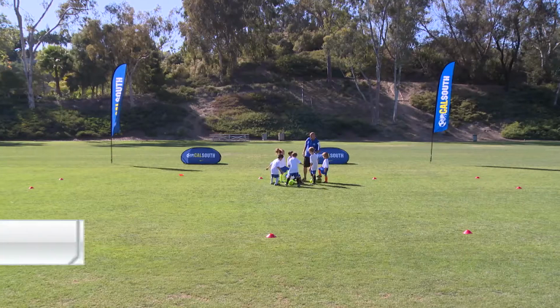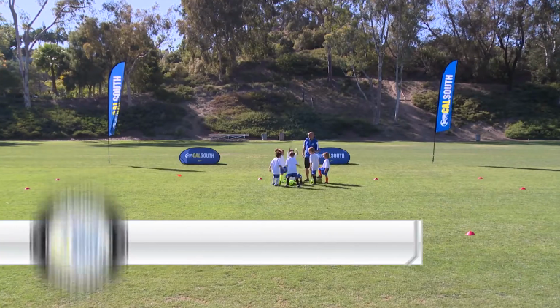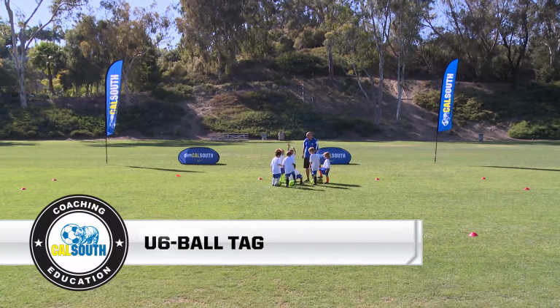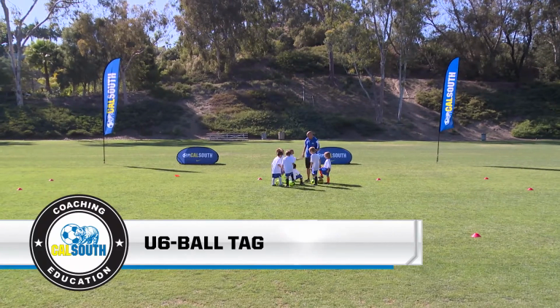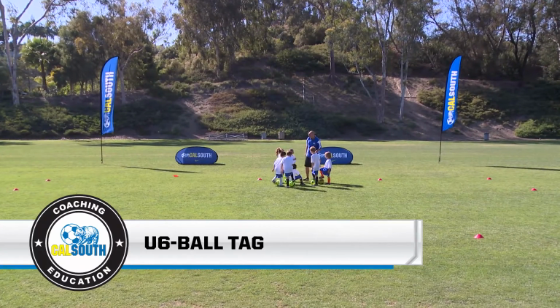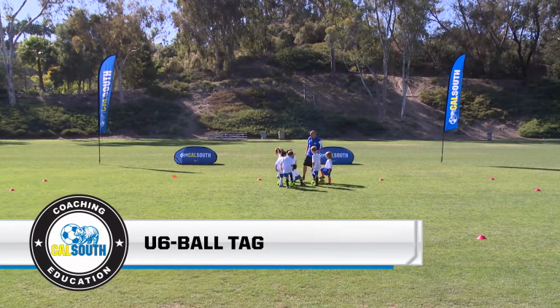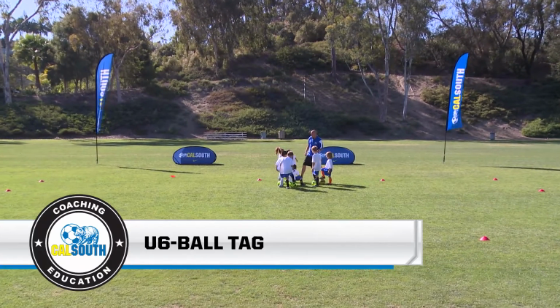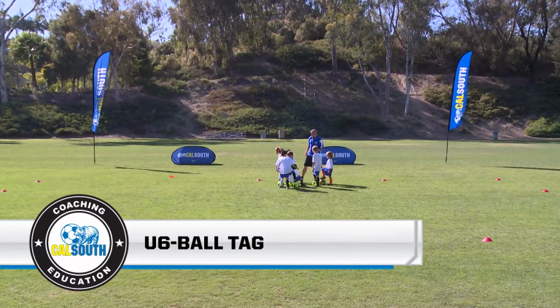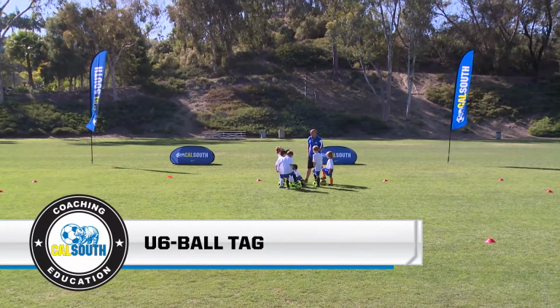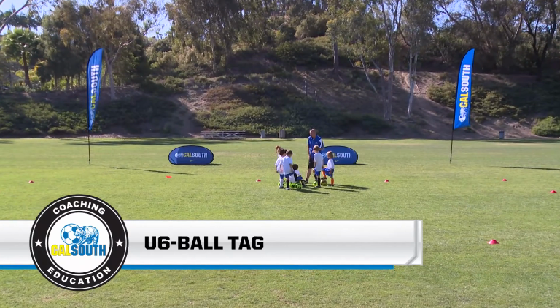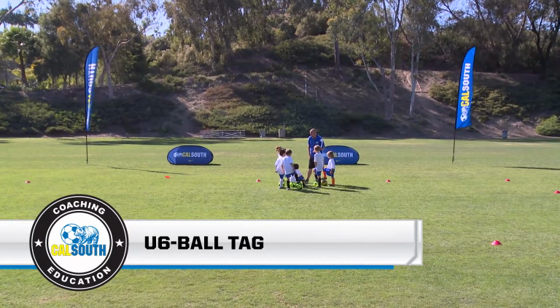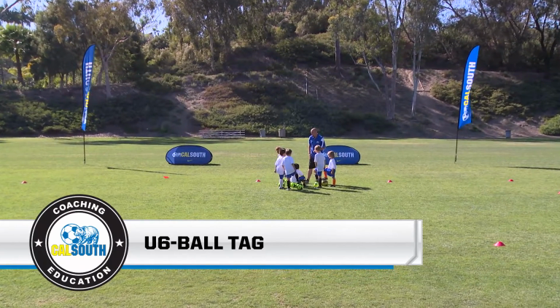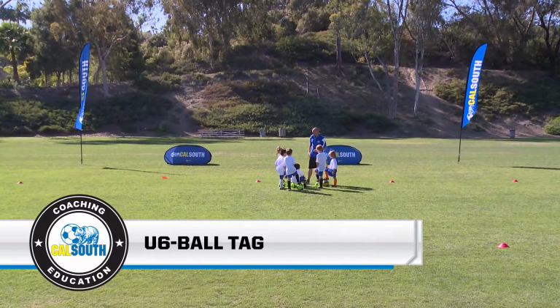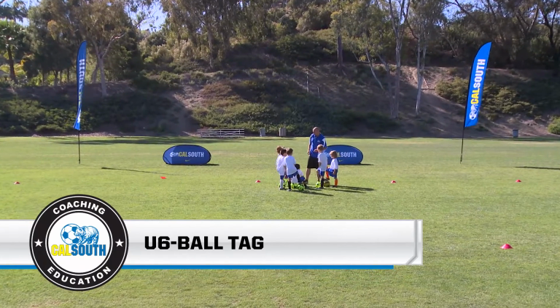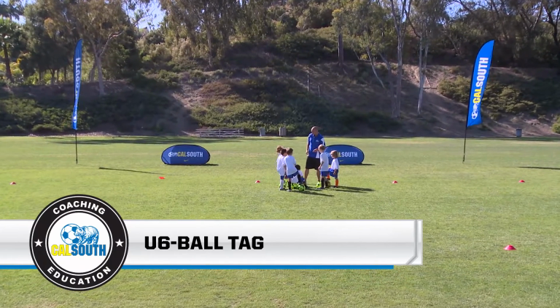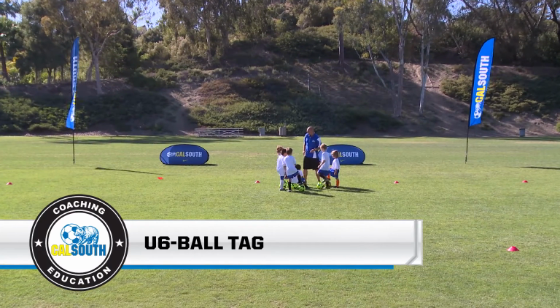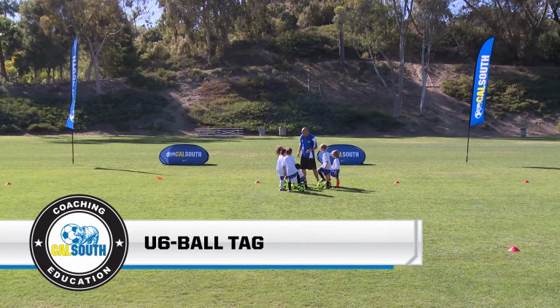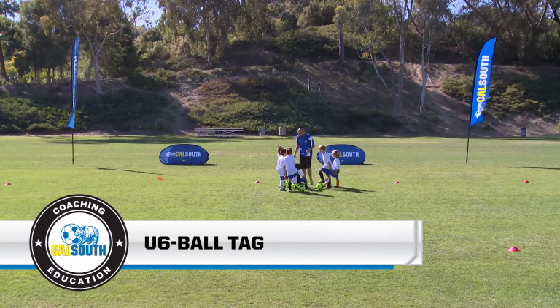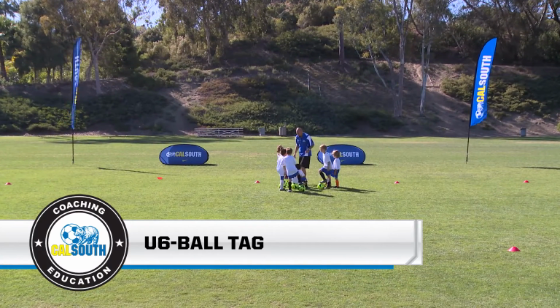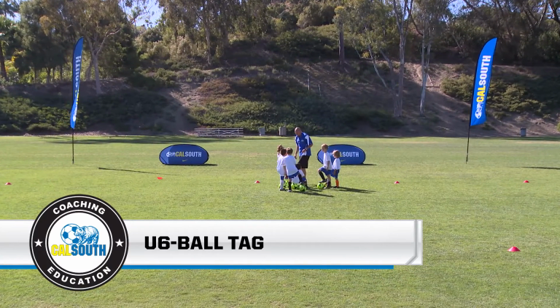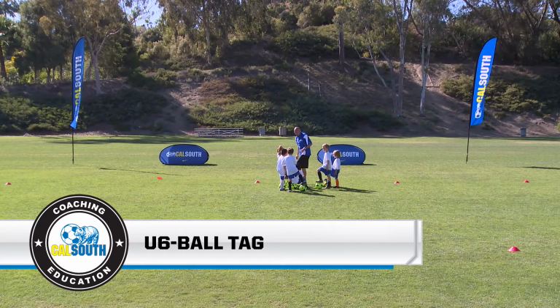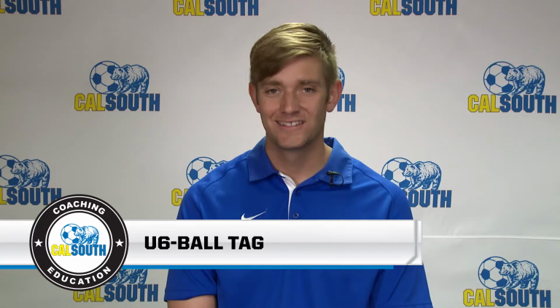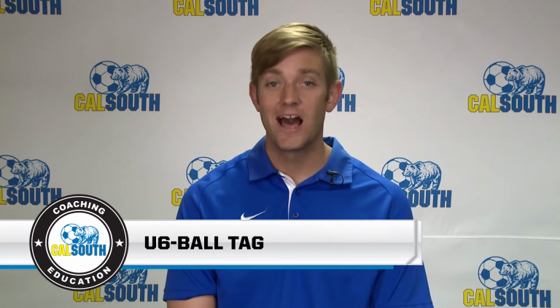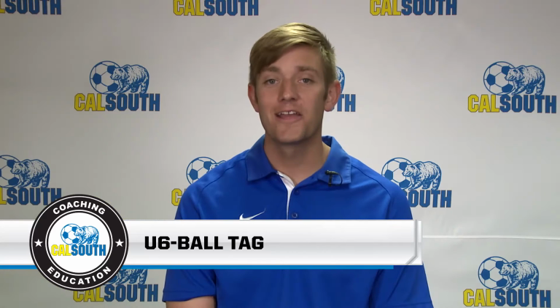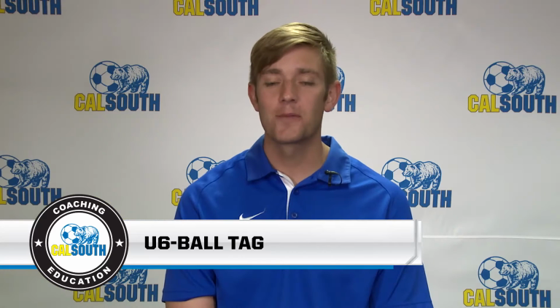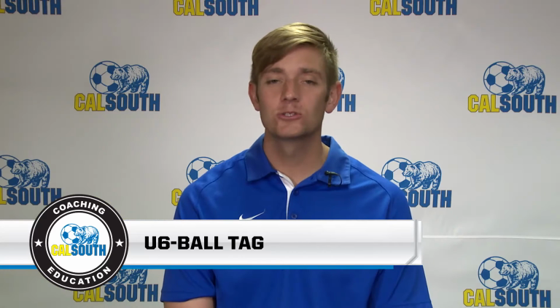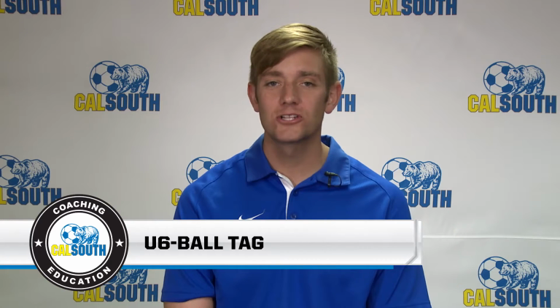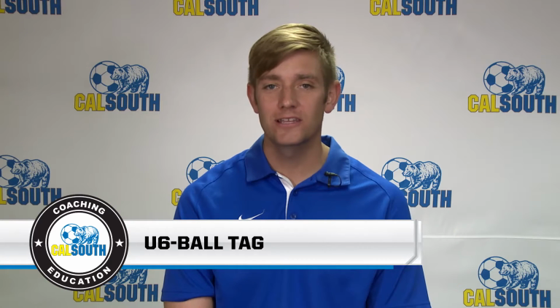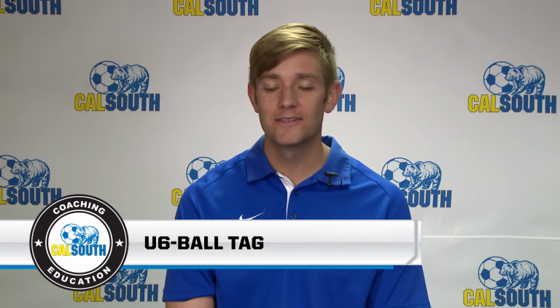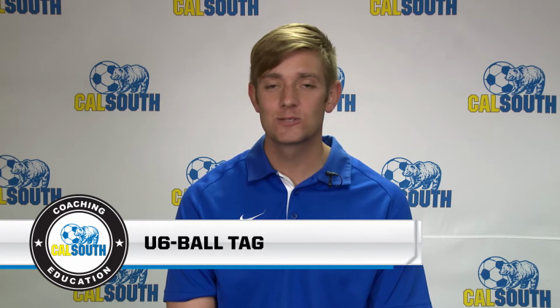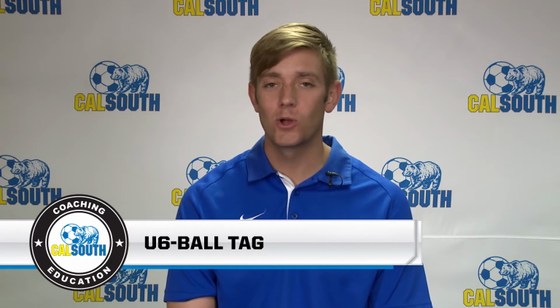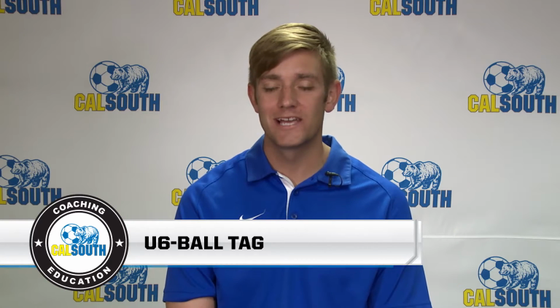This game is called tag as many people. I'm Coach Elliott and this is Ball Tag.